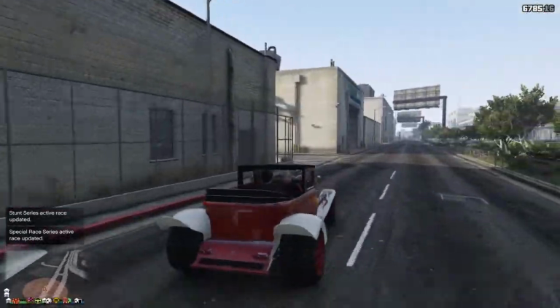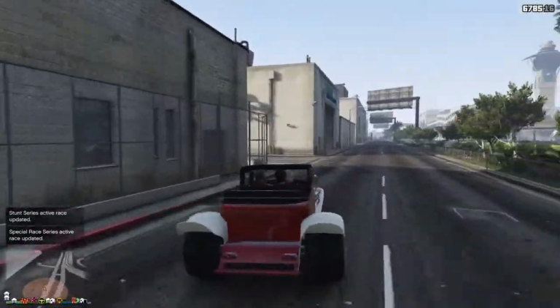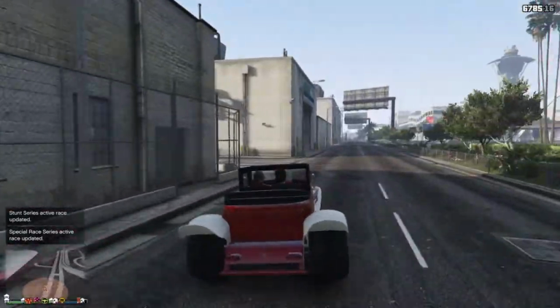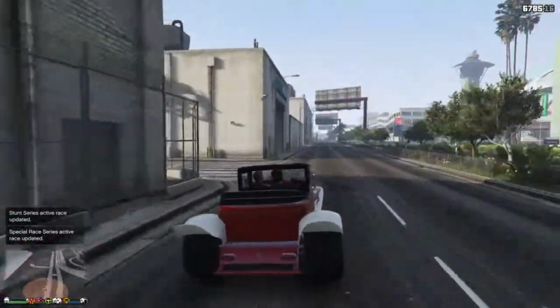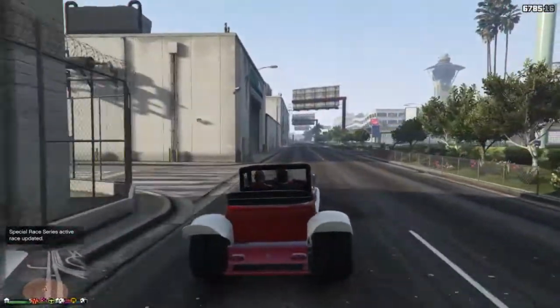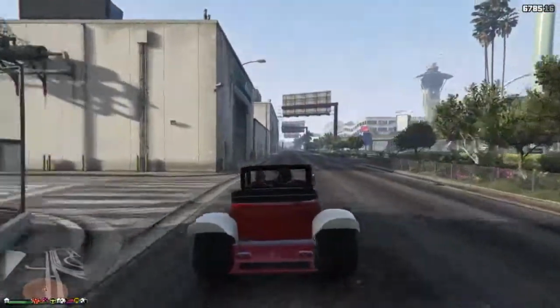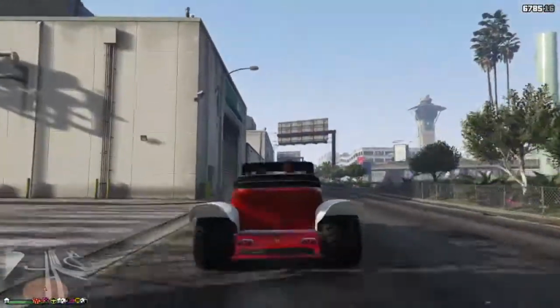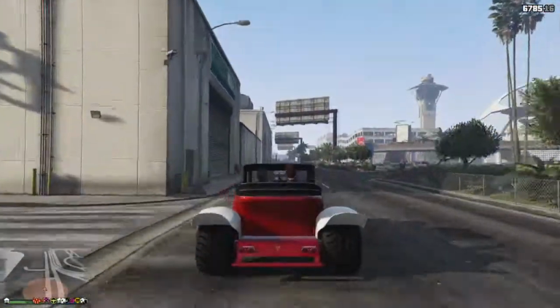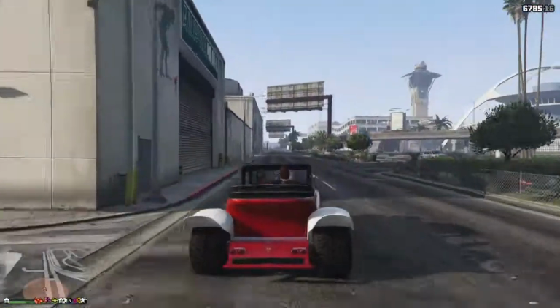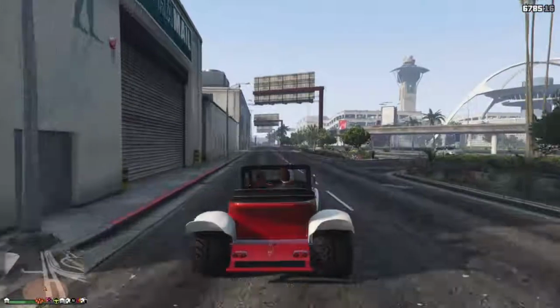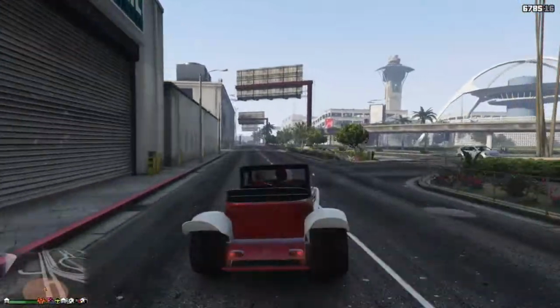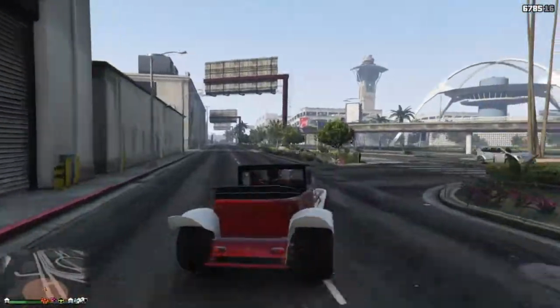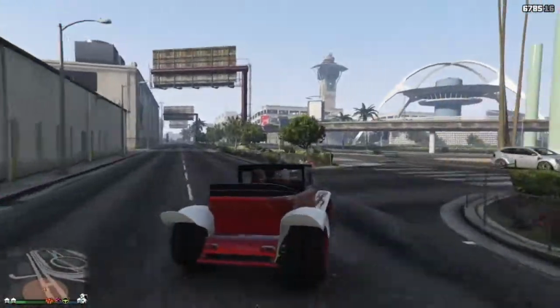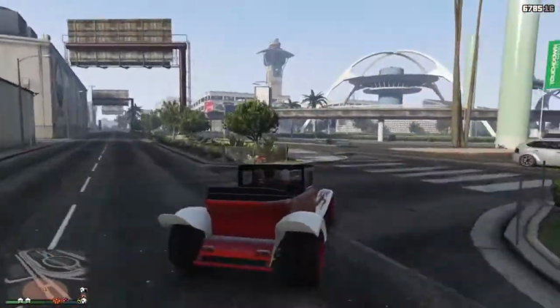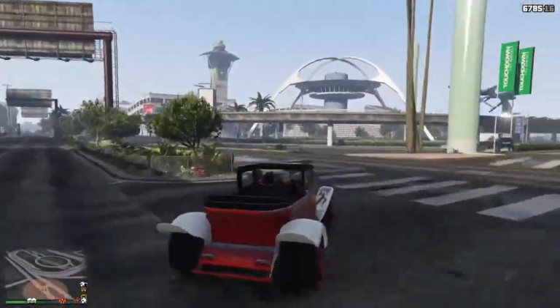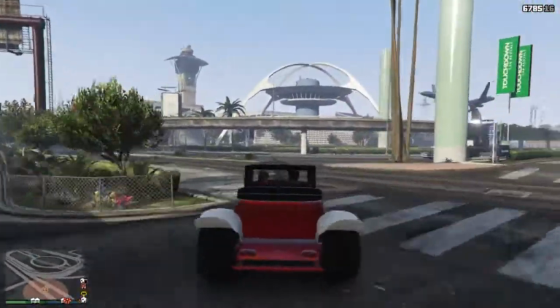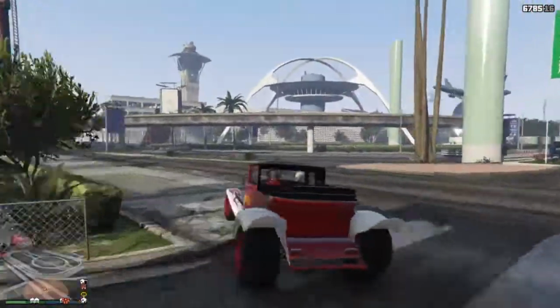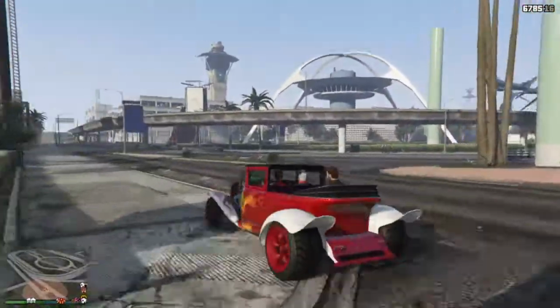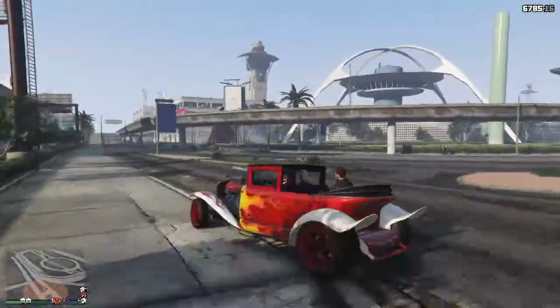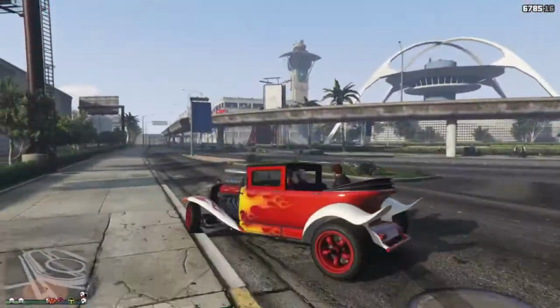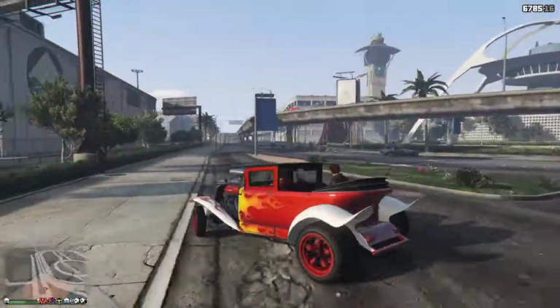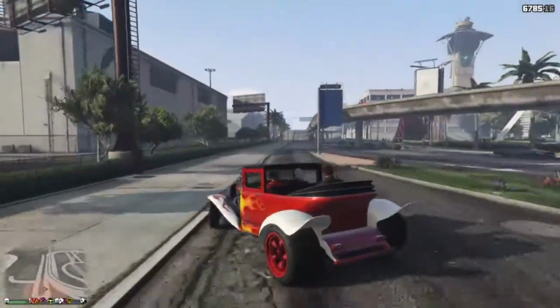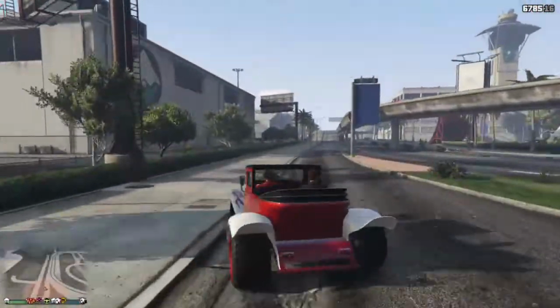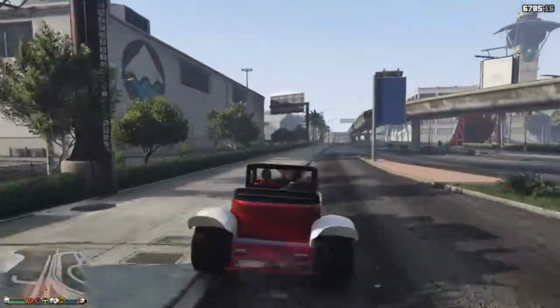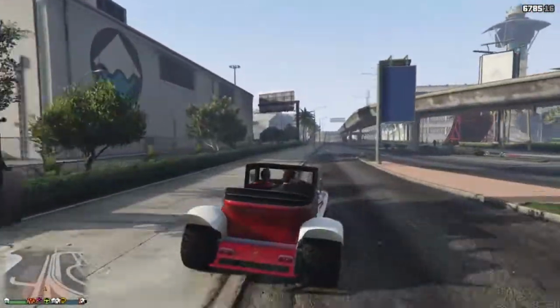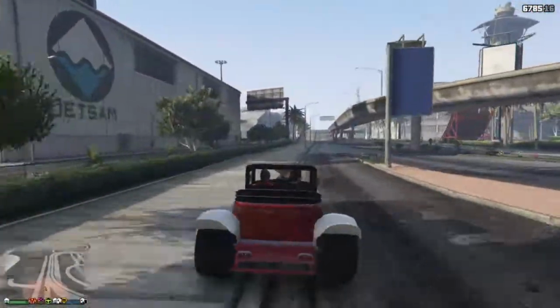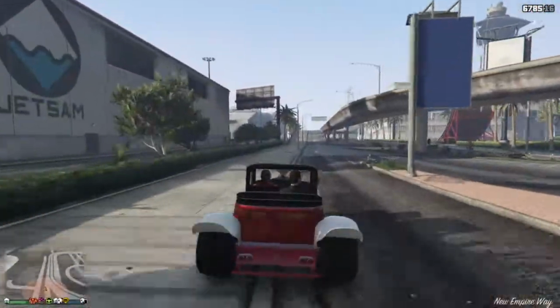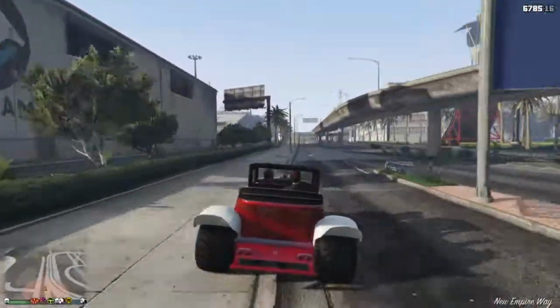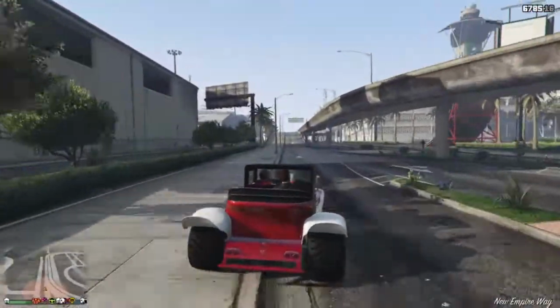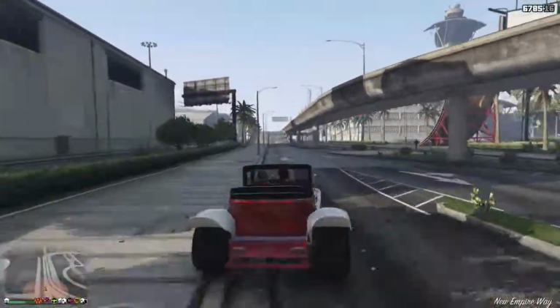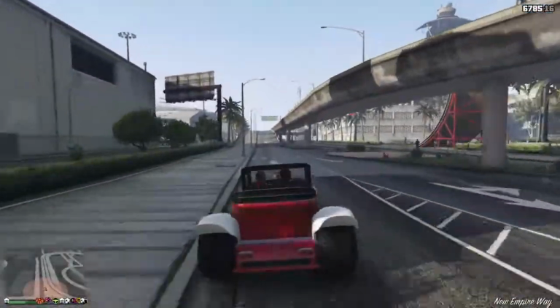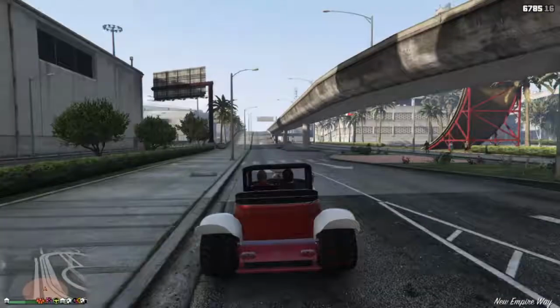This car is a decent drifter. If you know anything about anything, it's got high RPM, so it does very good burnouts.